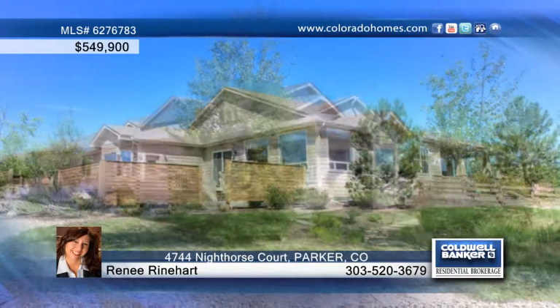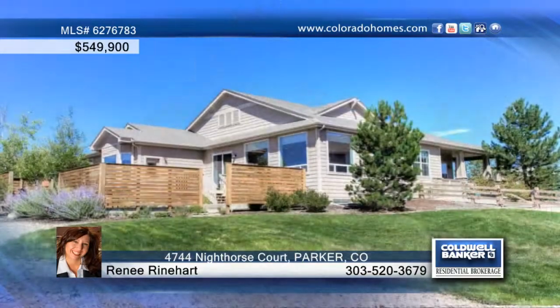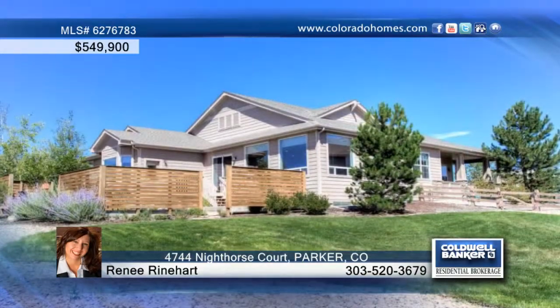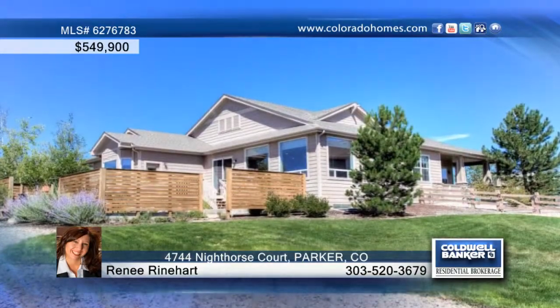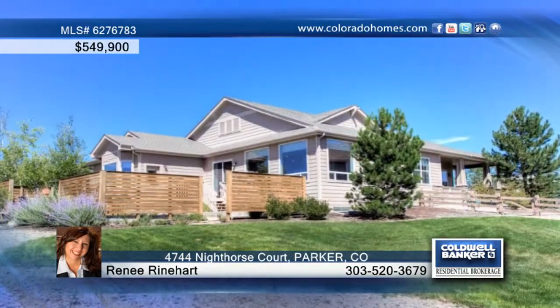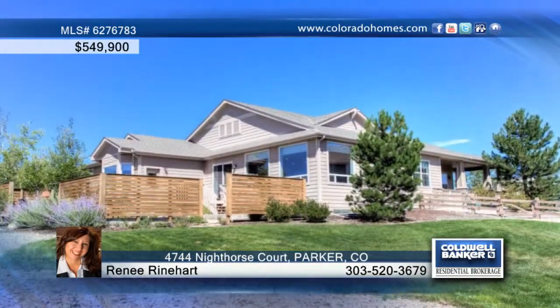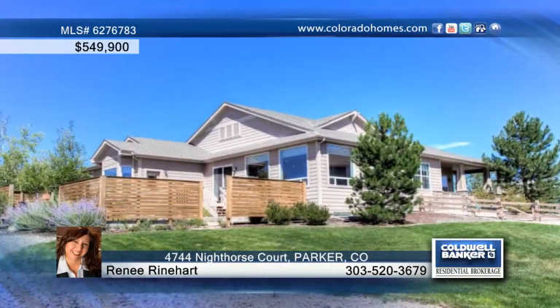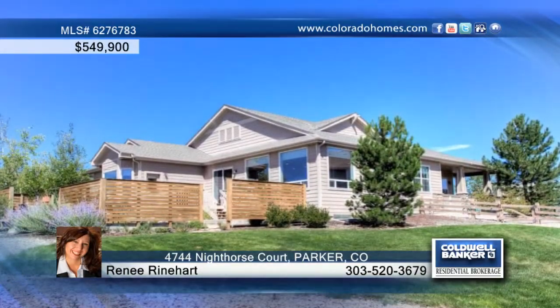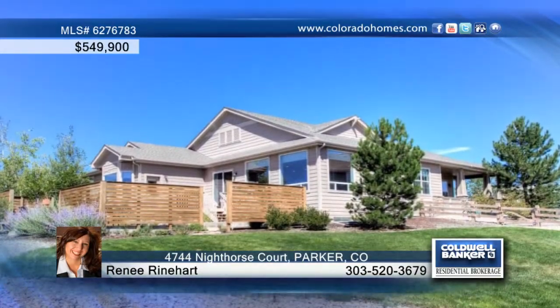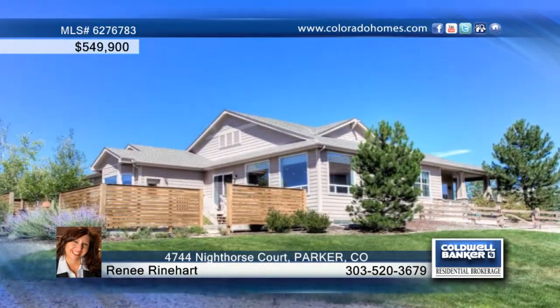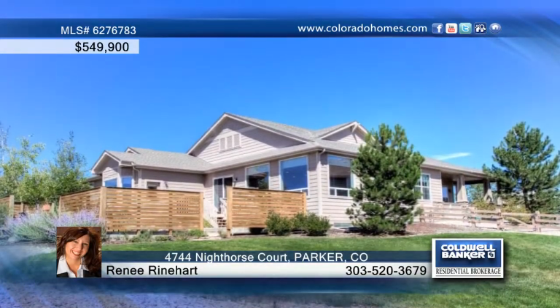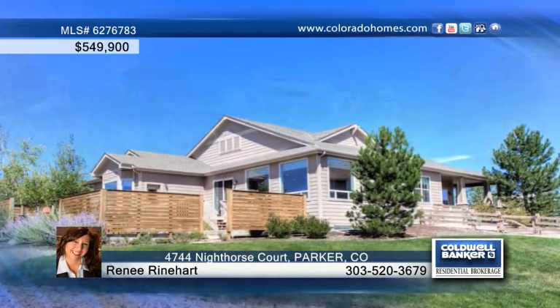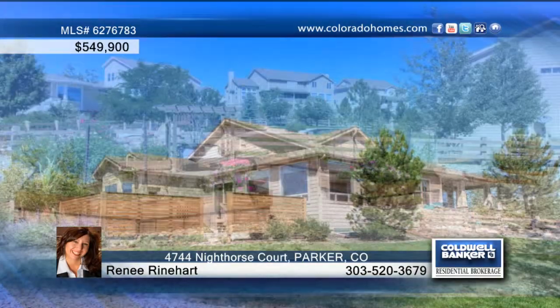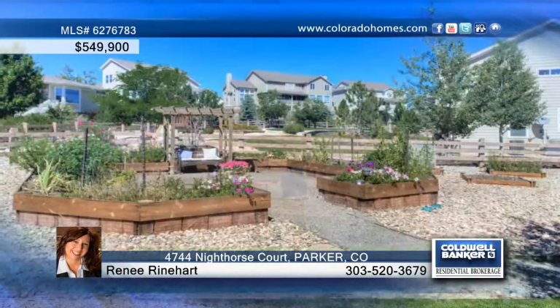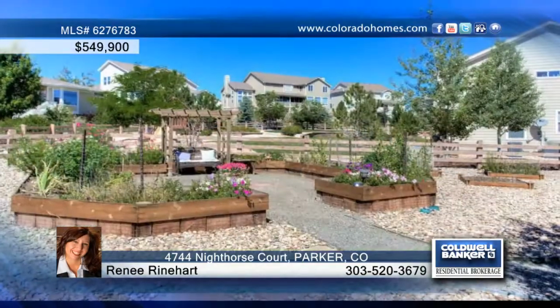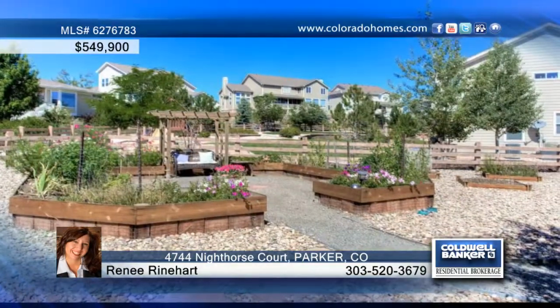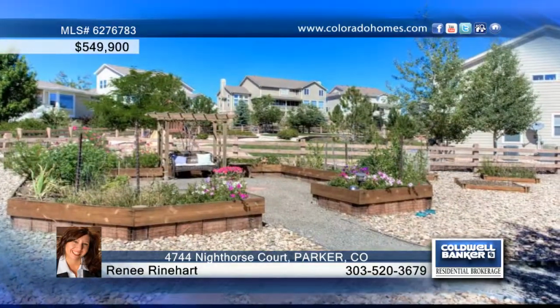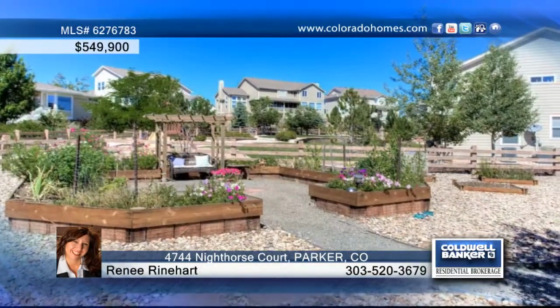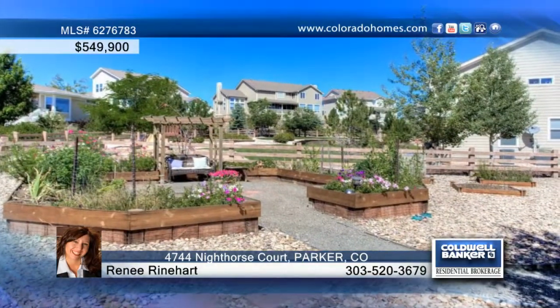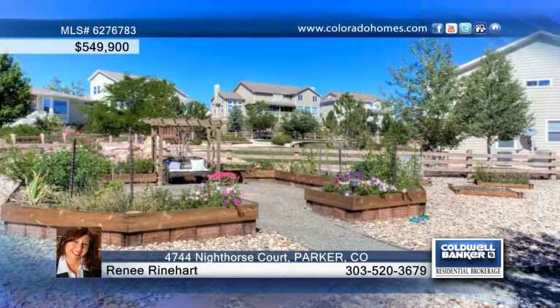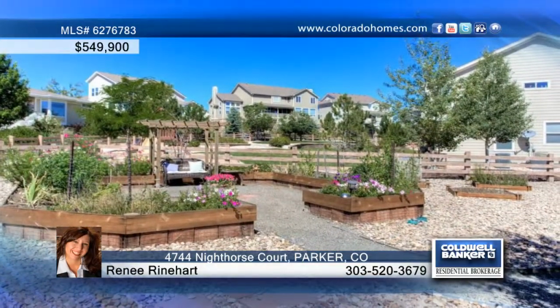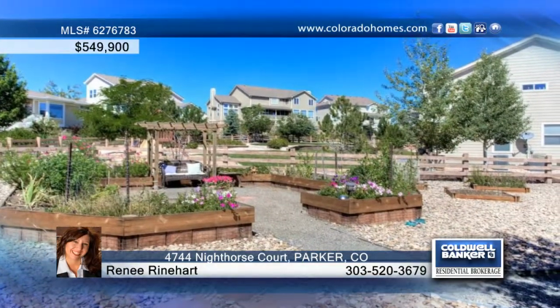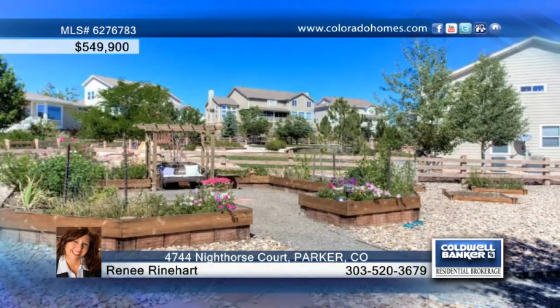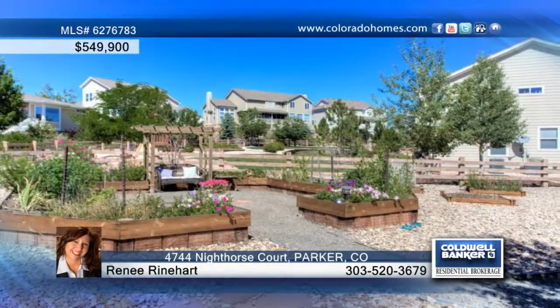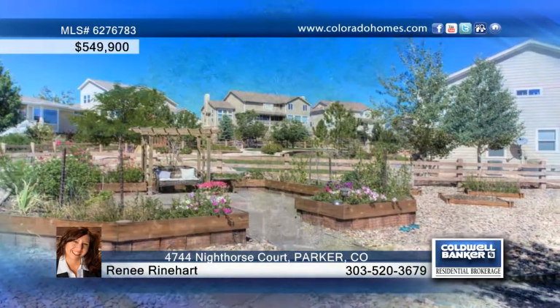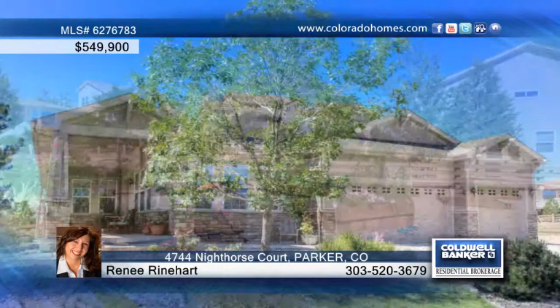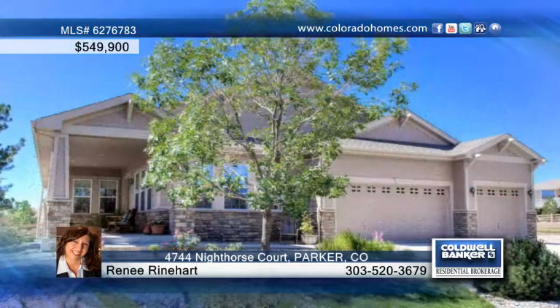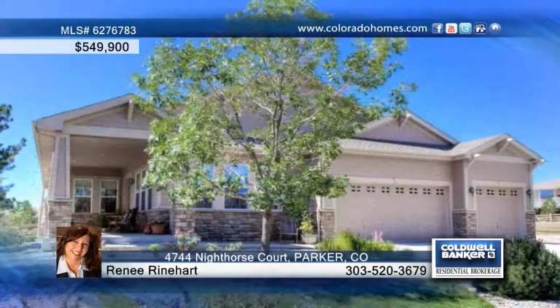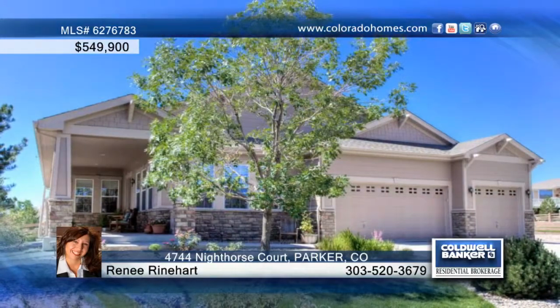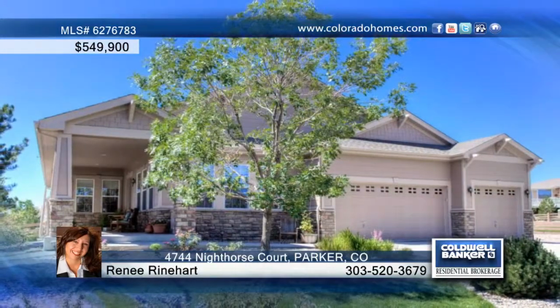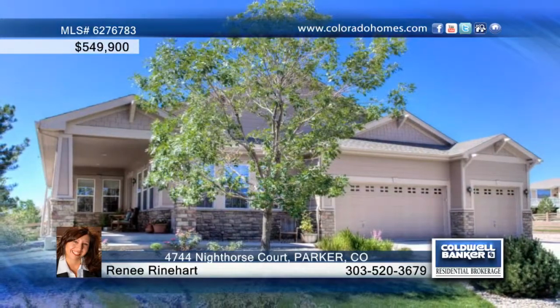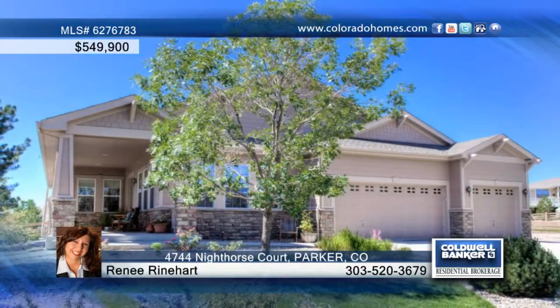Located in the prestigious golf course community of Predera, this home is waiting for your call to Renee Reinhardt.